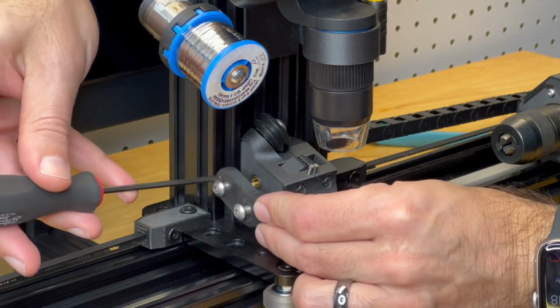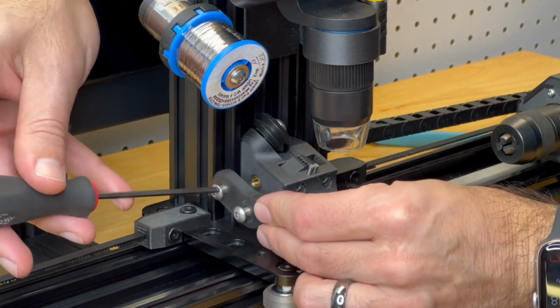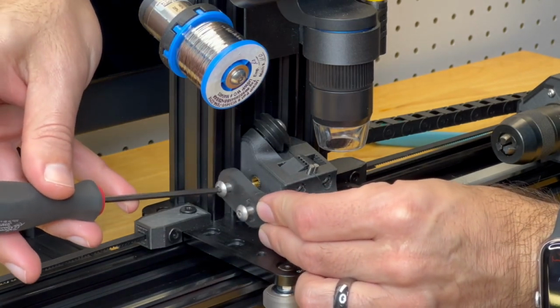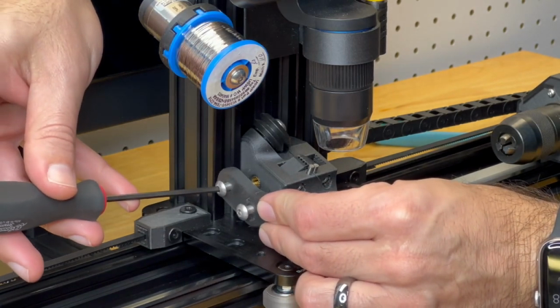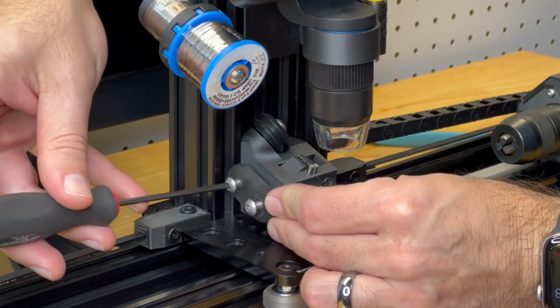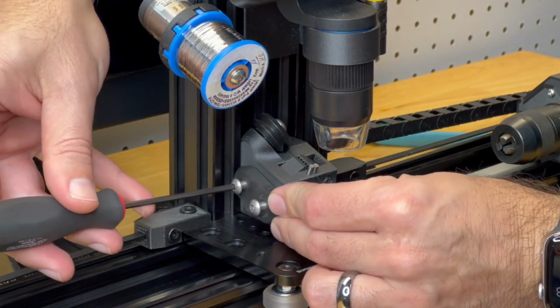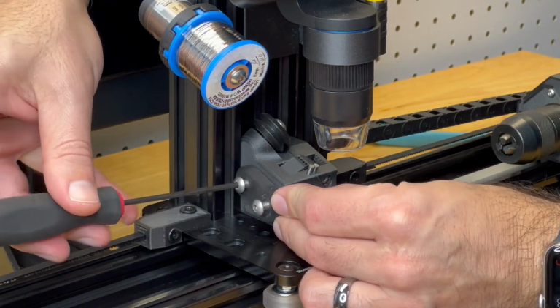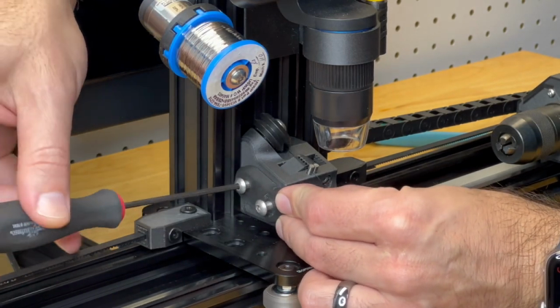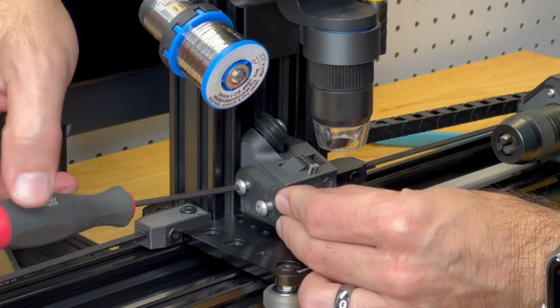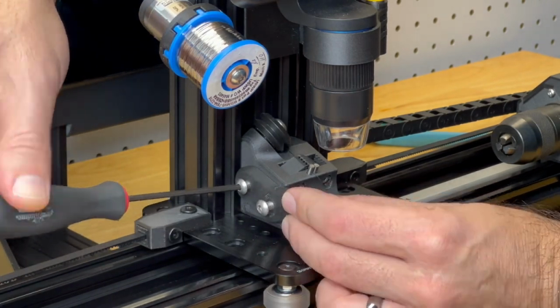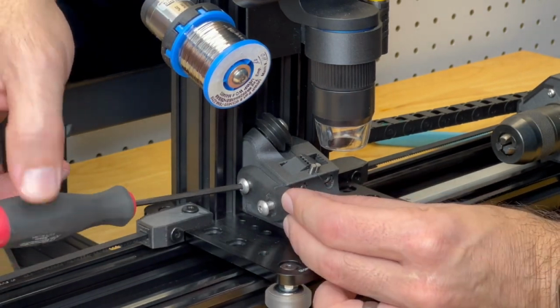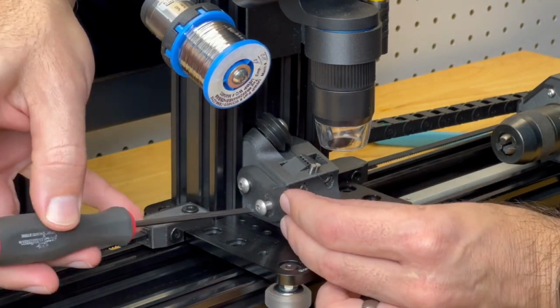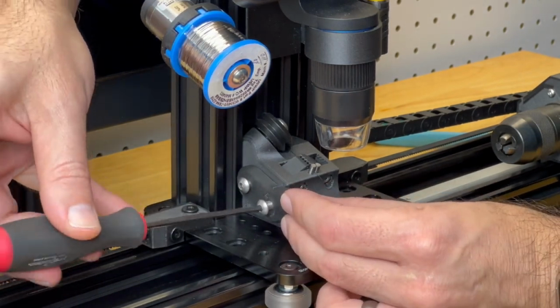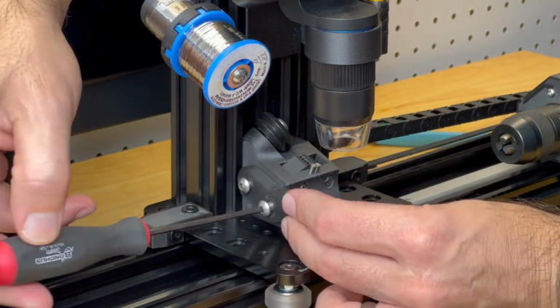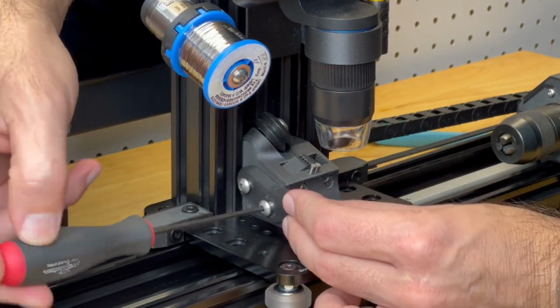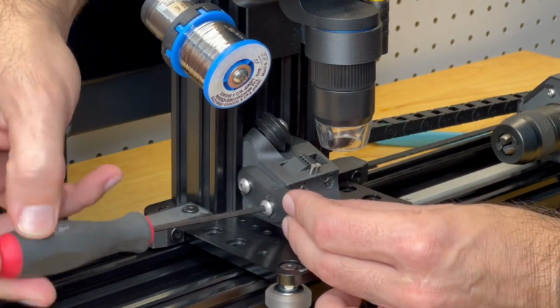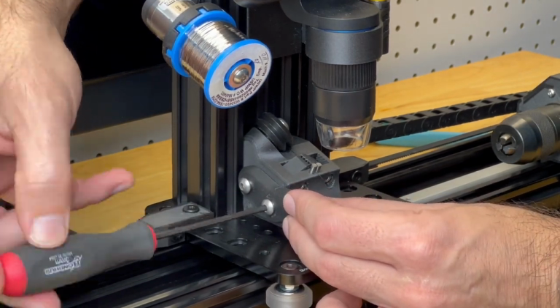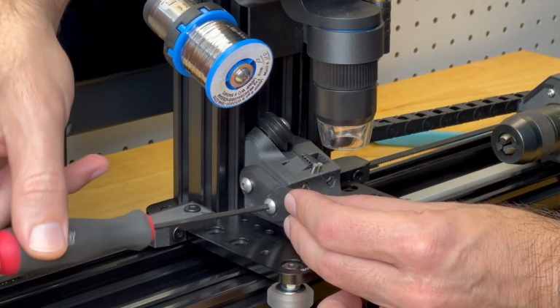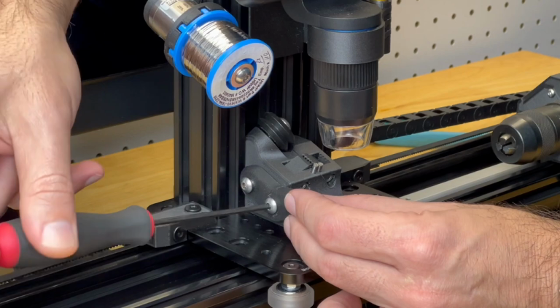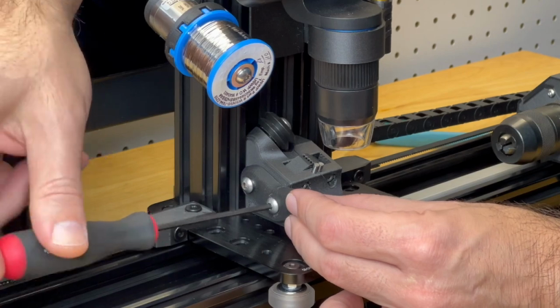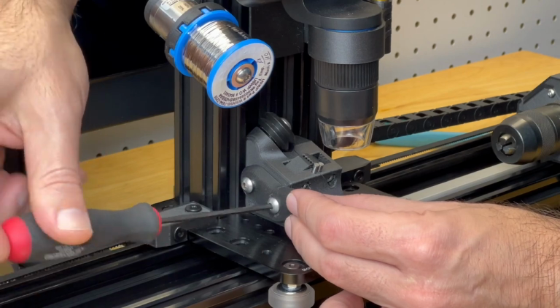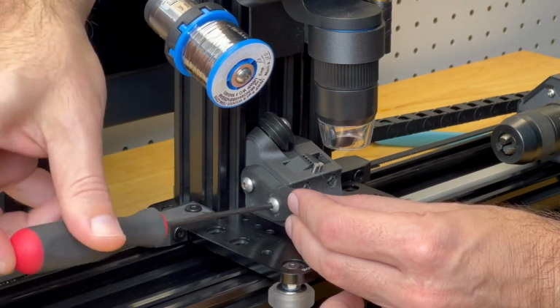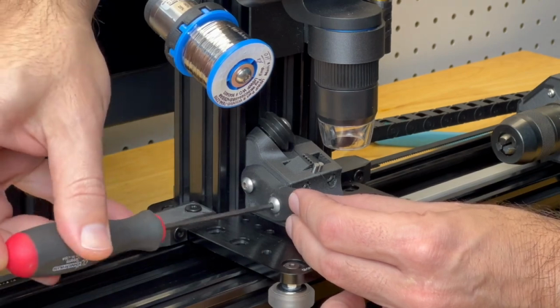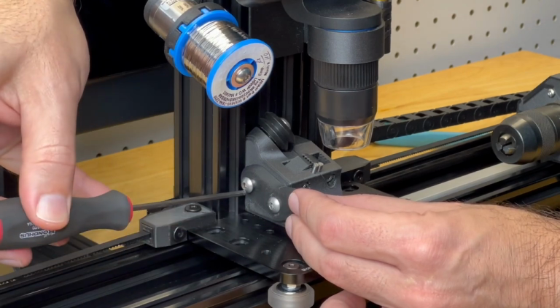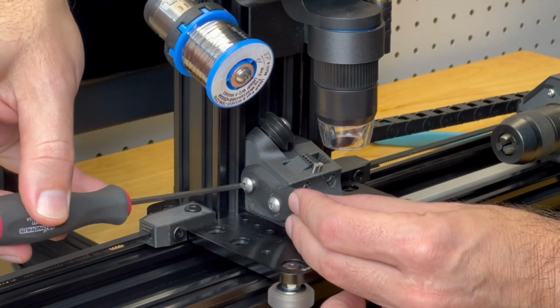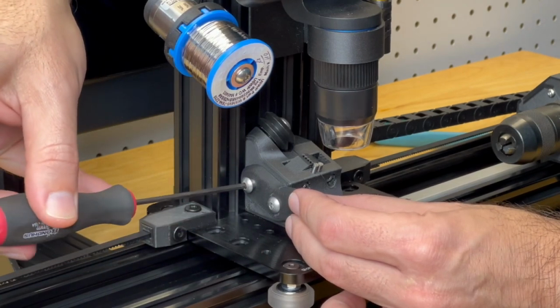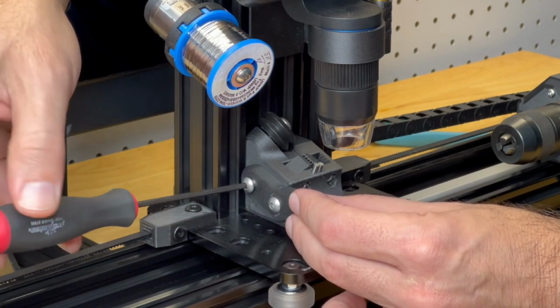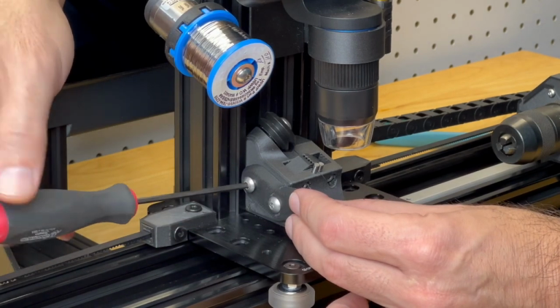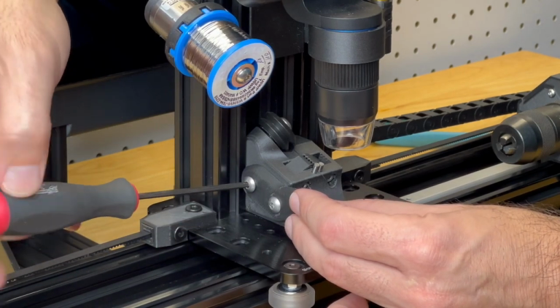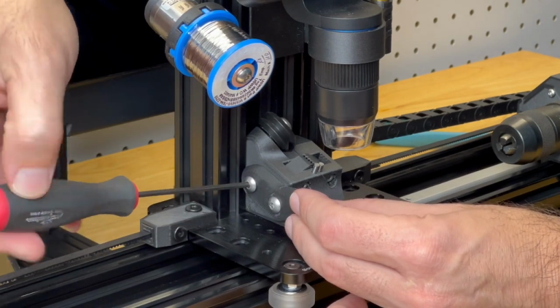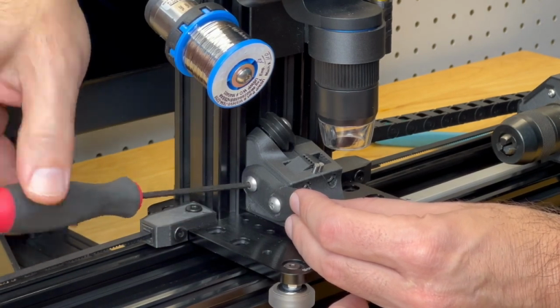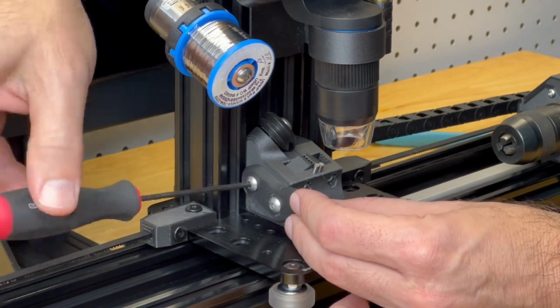The winder features a pair of M5 threaded holes on each side of the payout so that you can add your own attachments that may be unique to your process.